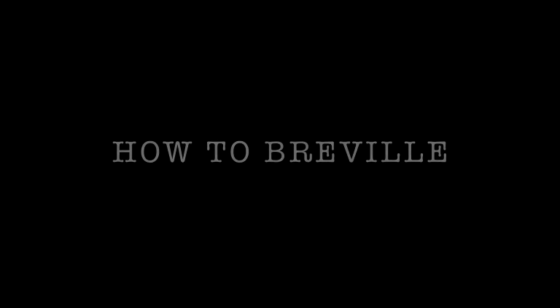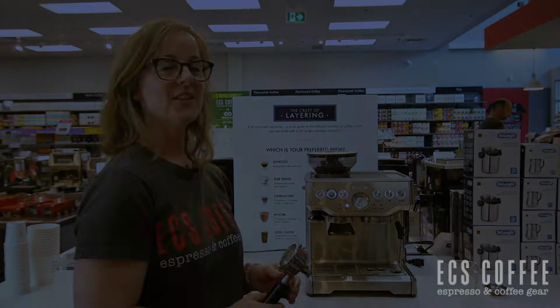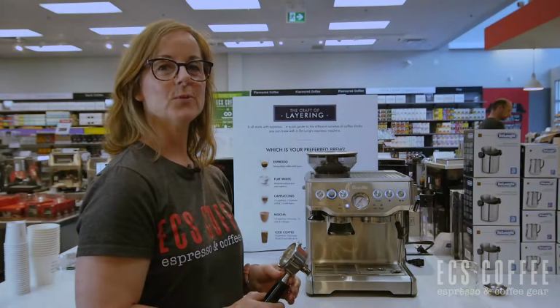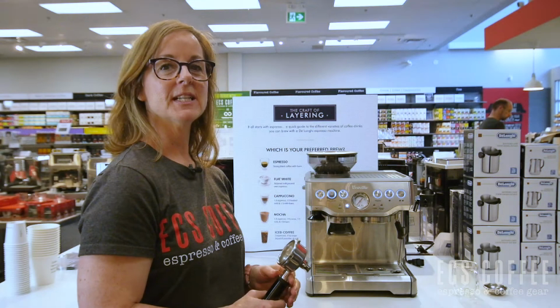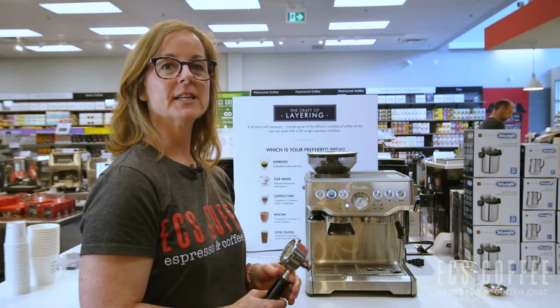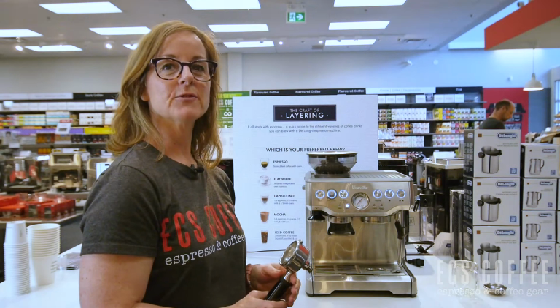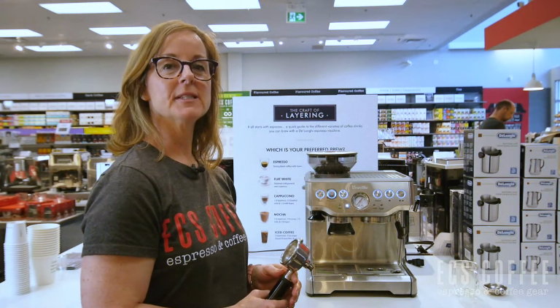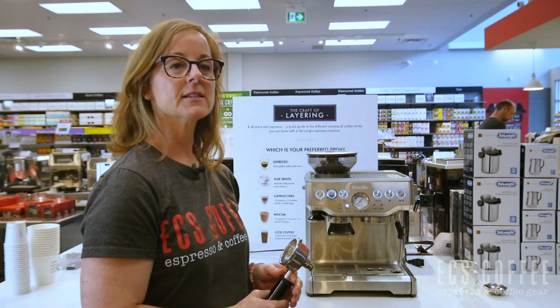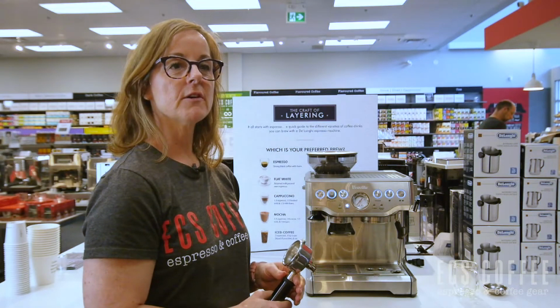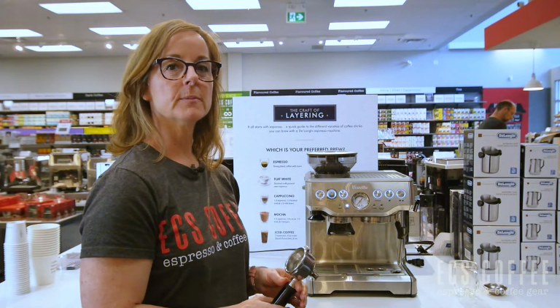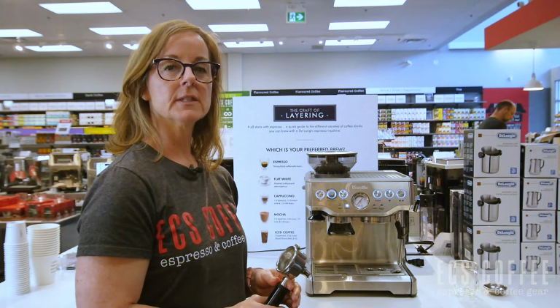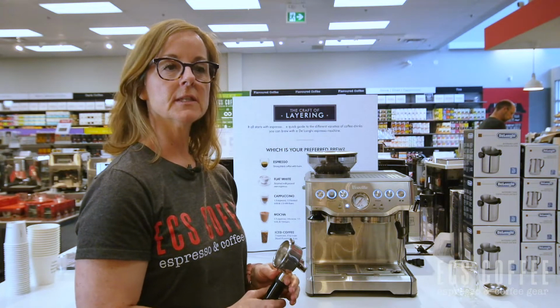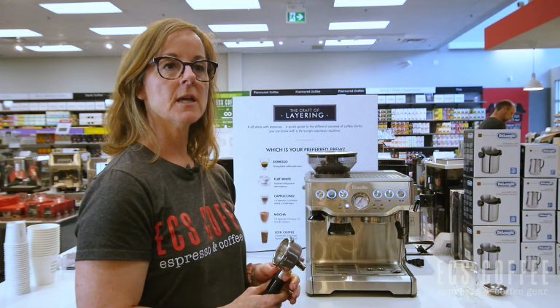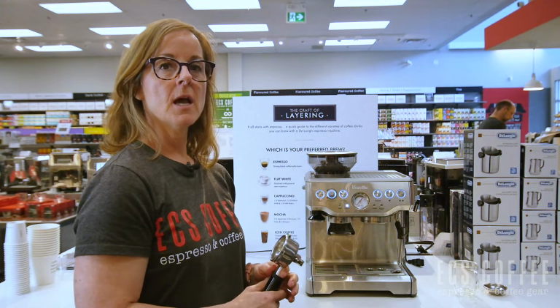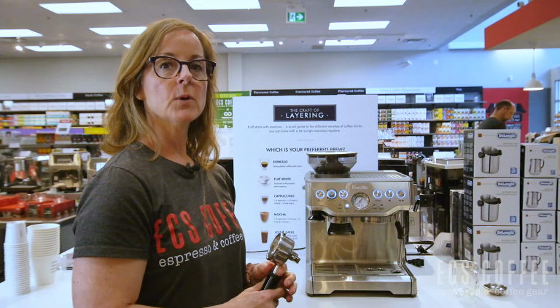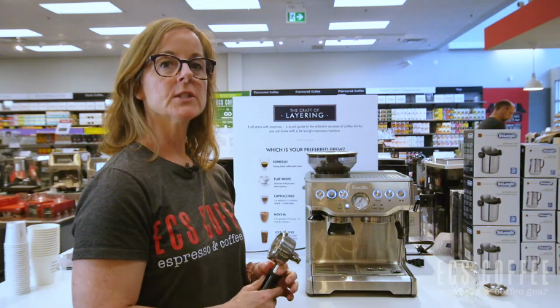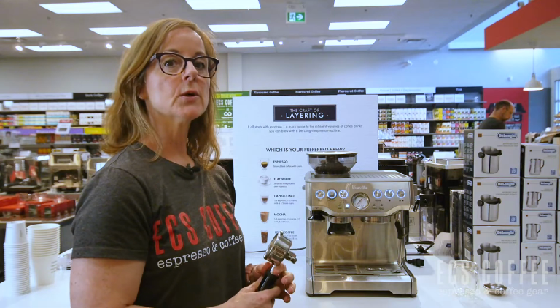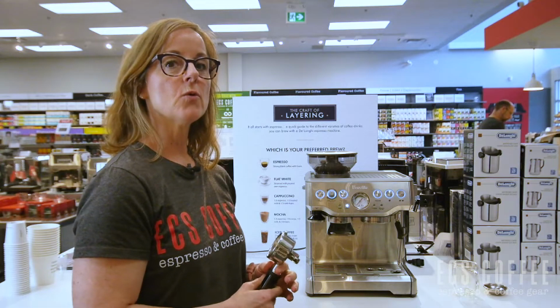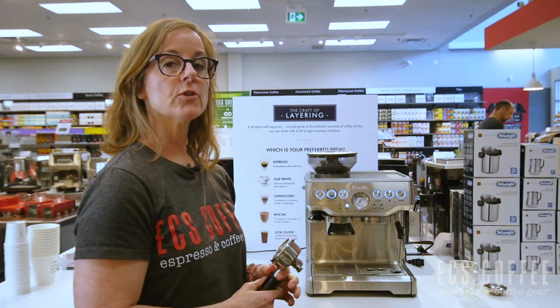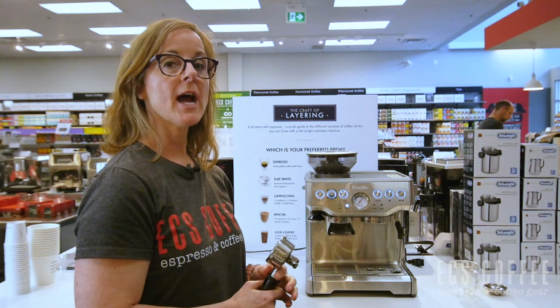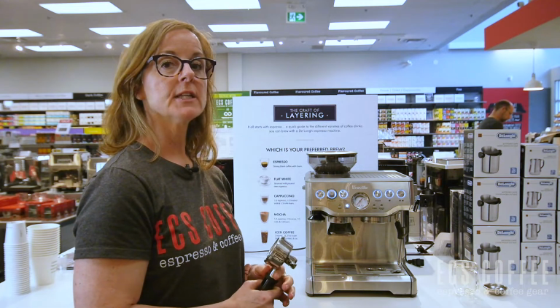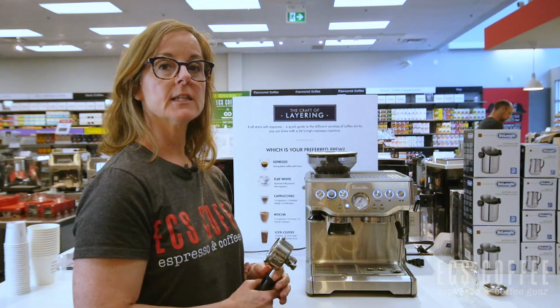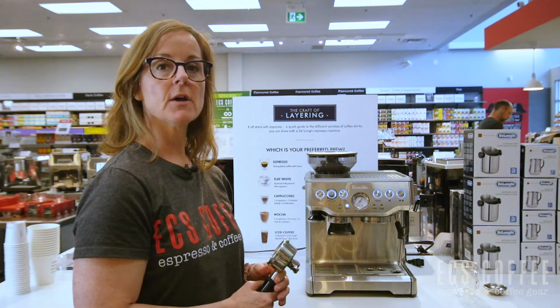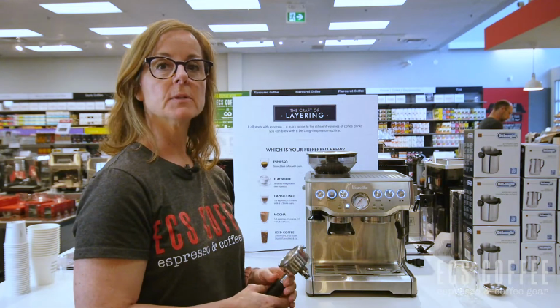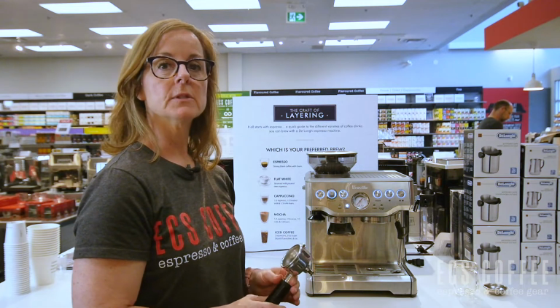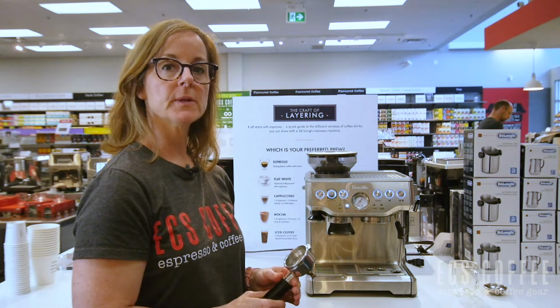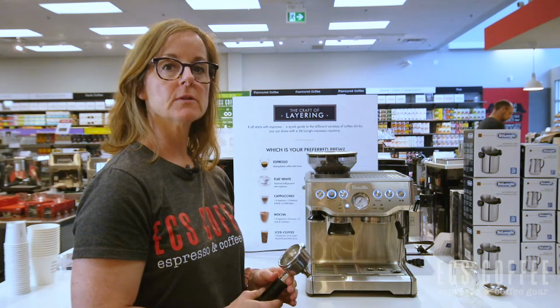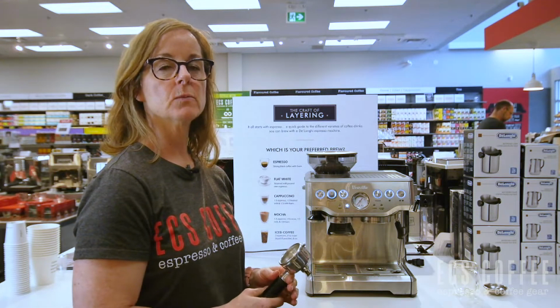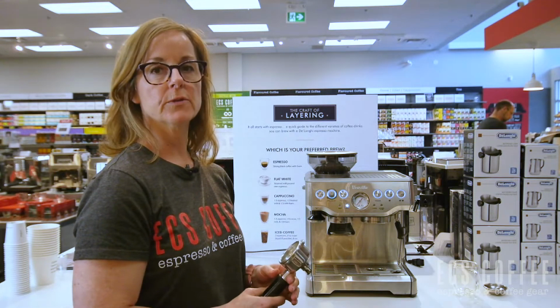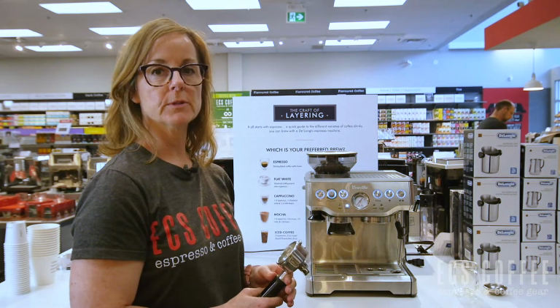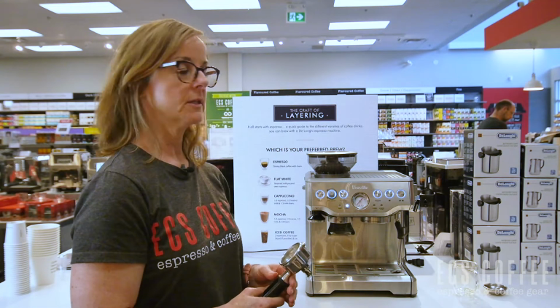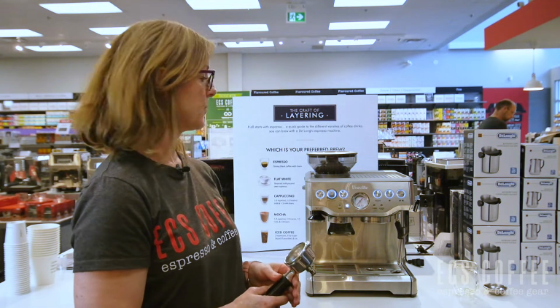Hi there, Wendy here again from UCS Coffee in Burlington. I'm going to go over how to get into the optimal espresso zone with your Barista Express.